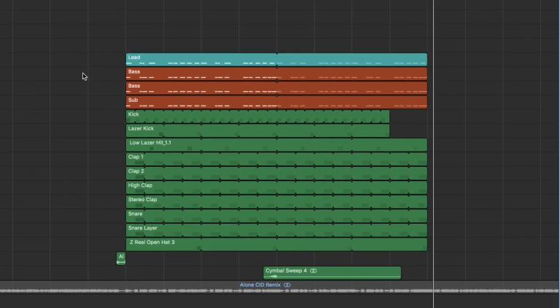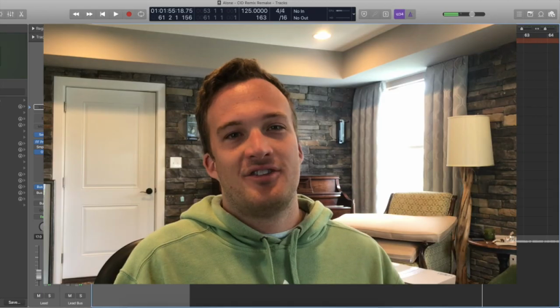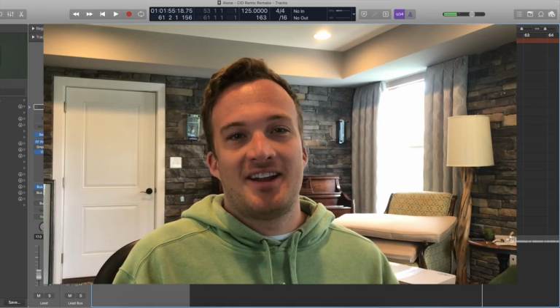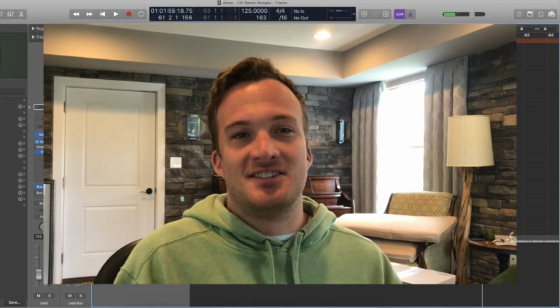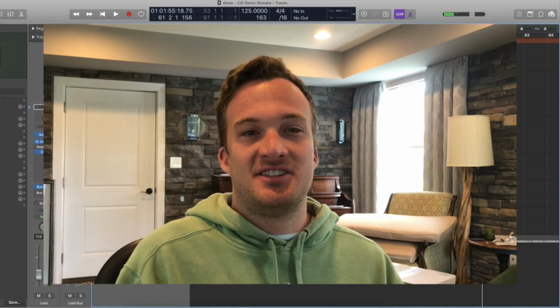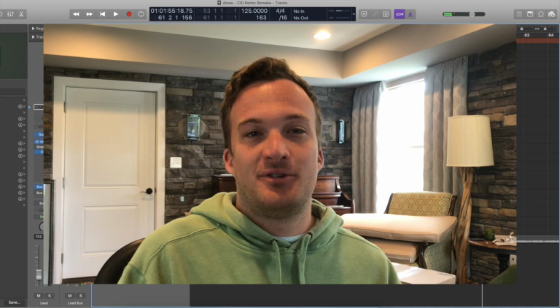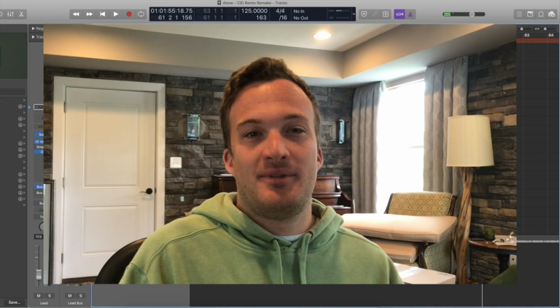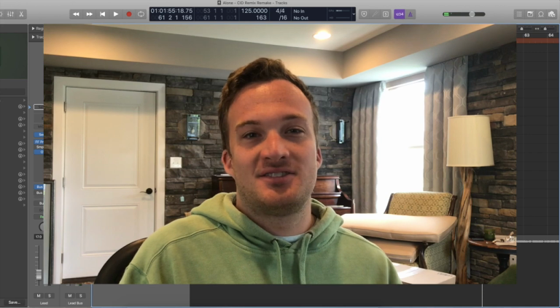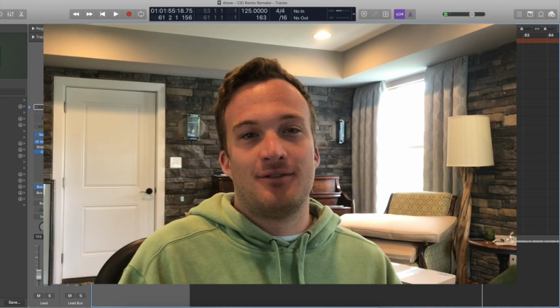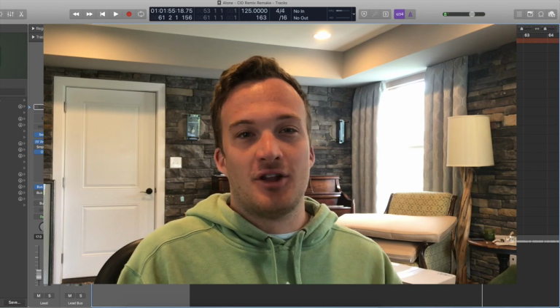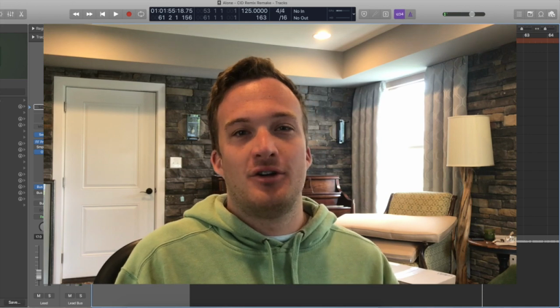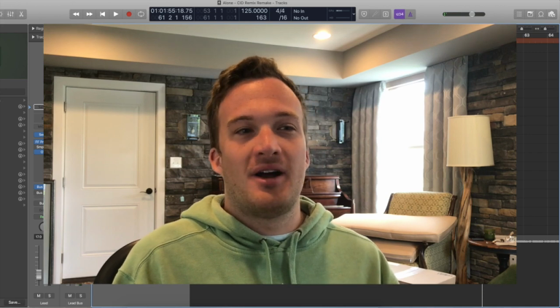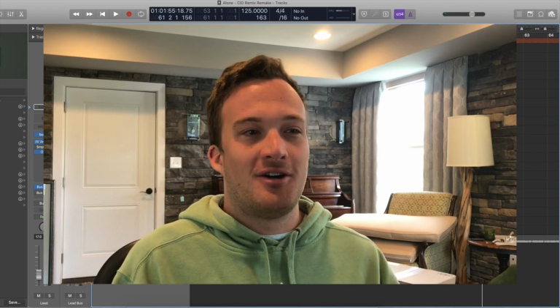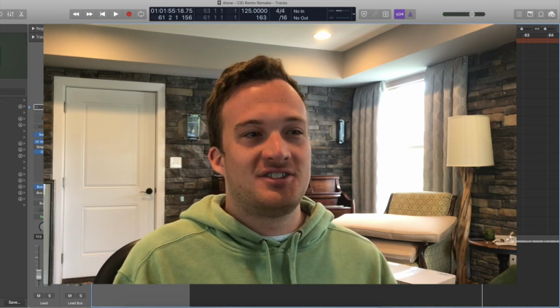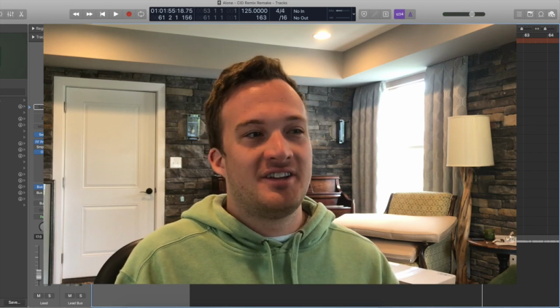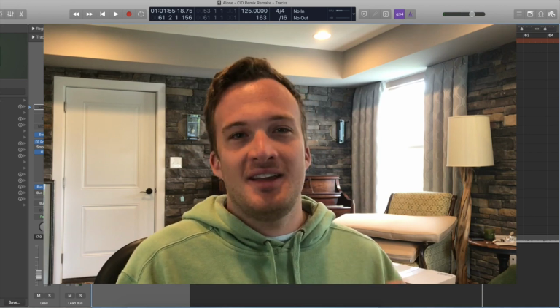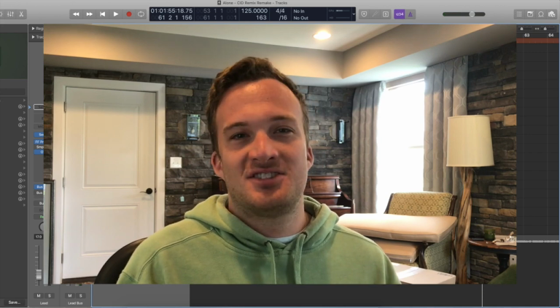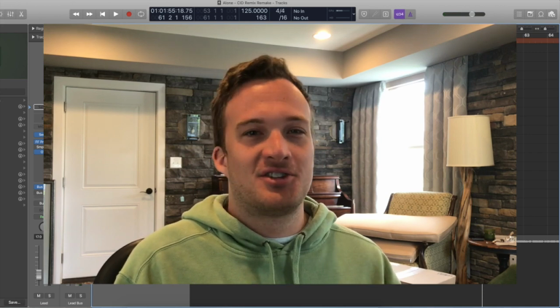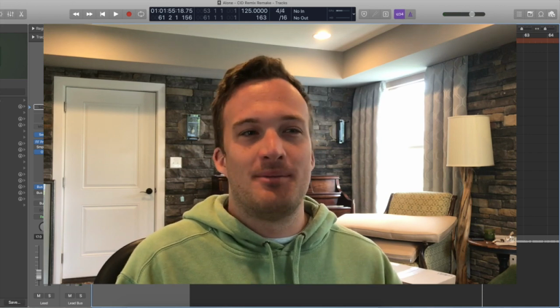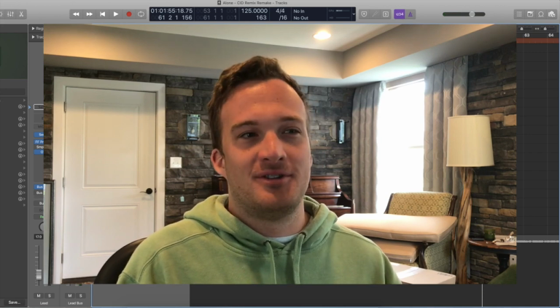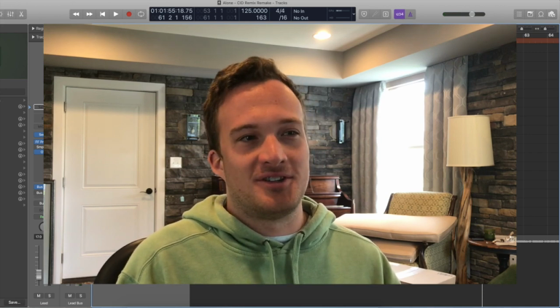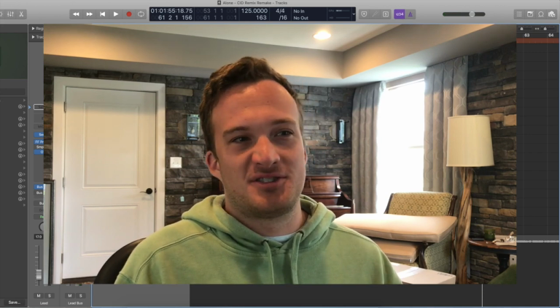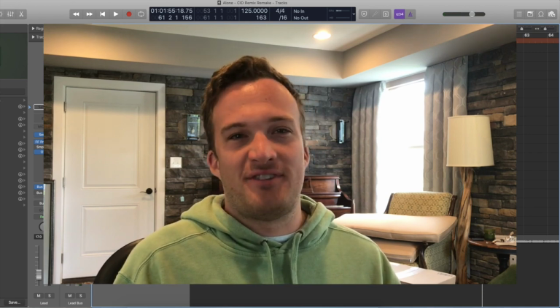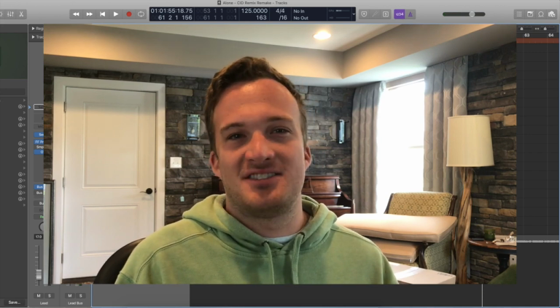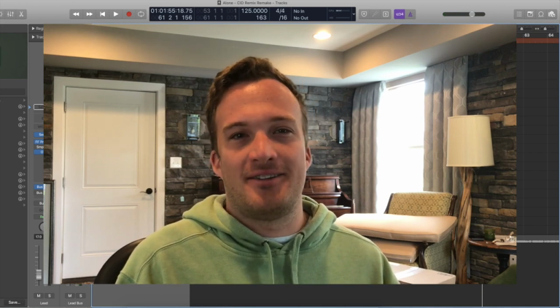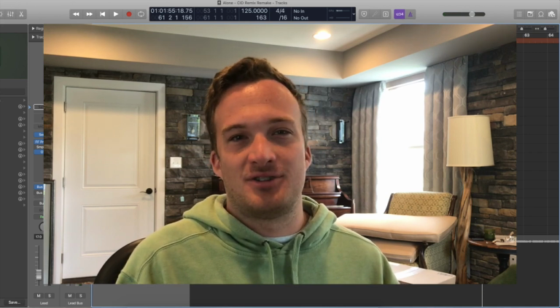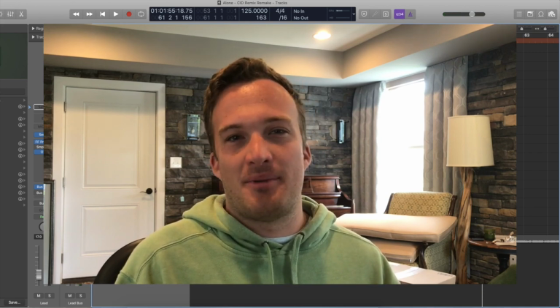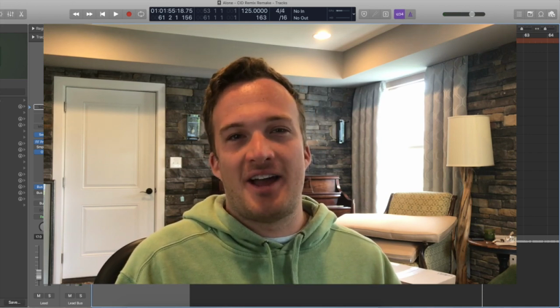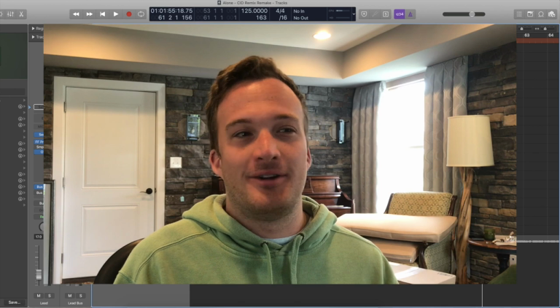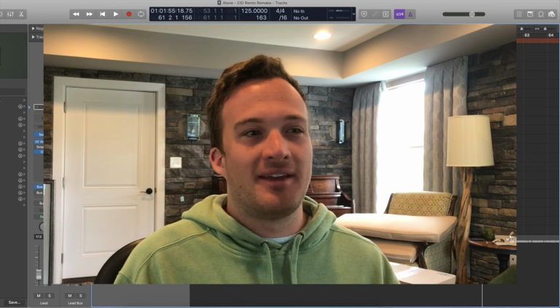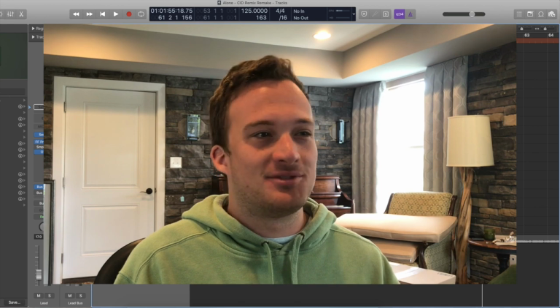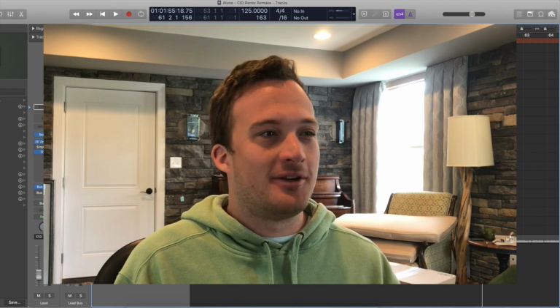So that is the Sid remix of Alone by Halsey. He's such a great producer. It's such a fat-sounding drop. I had to remake this one.